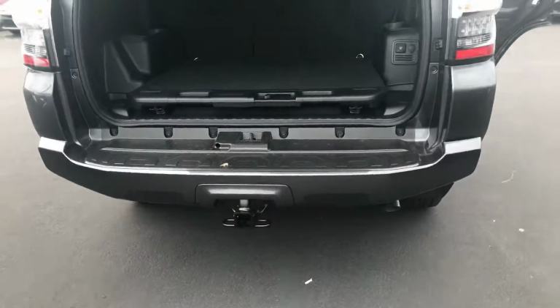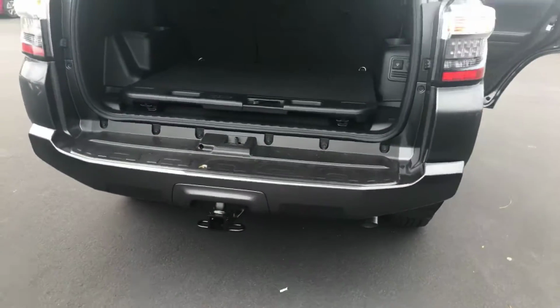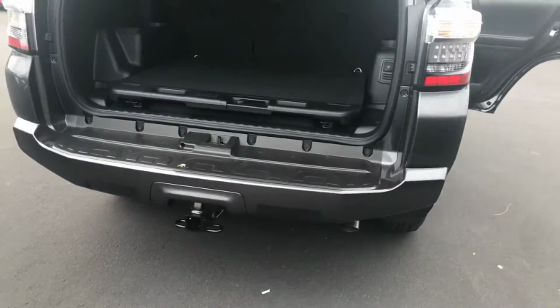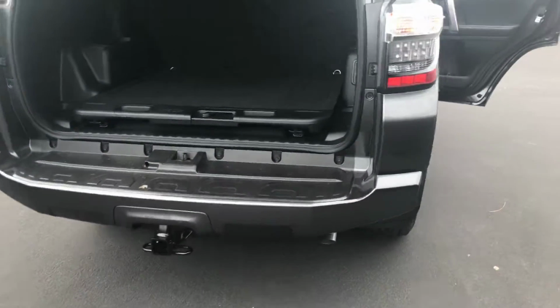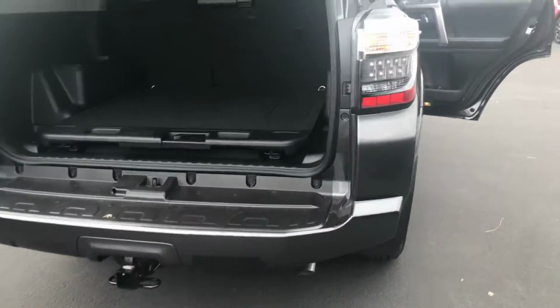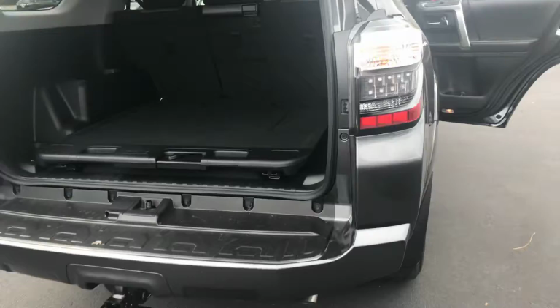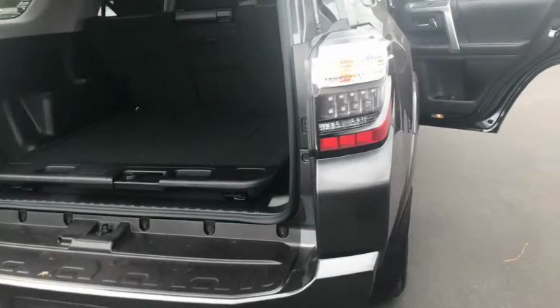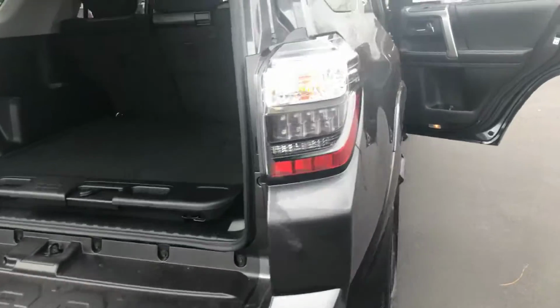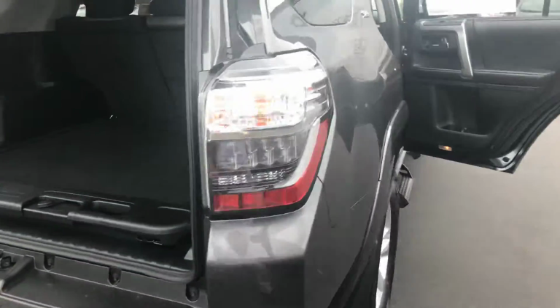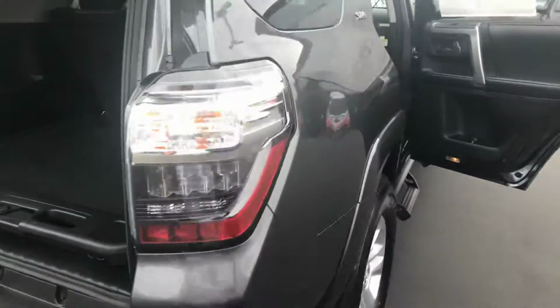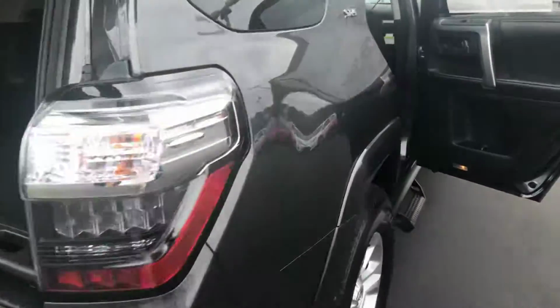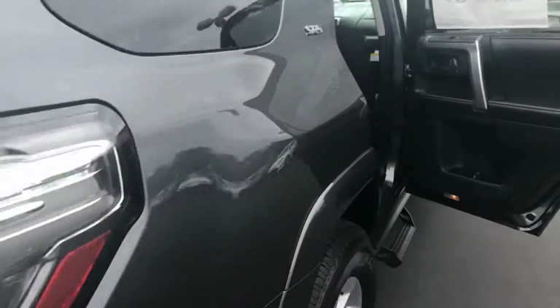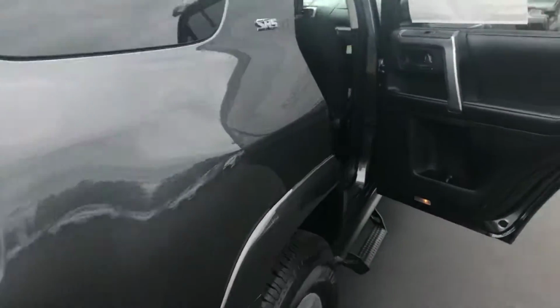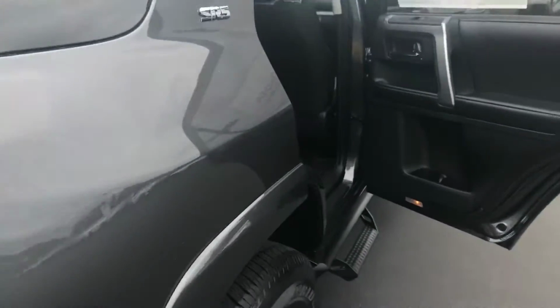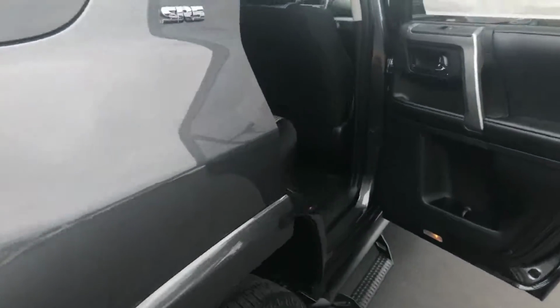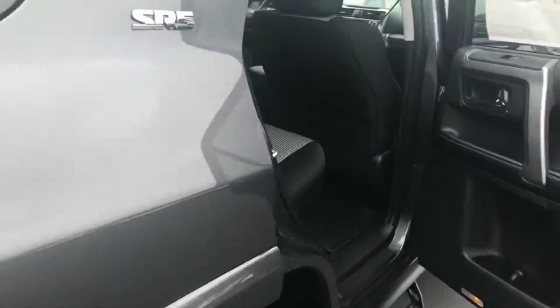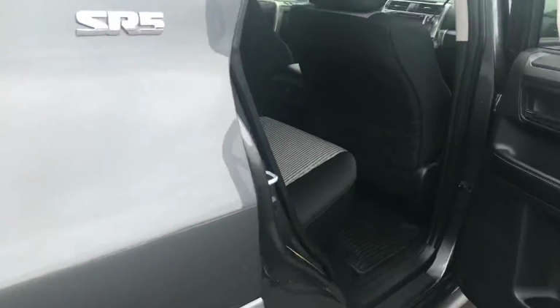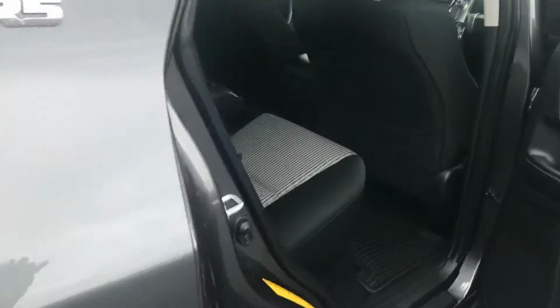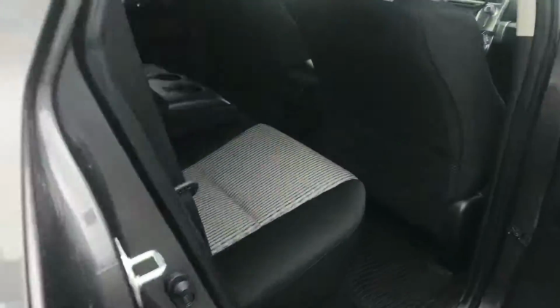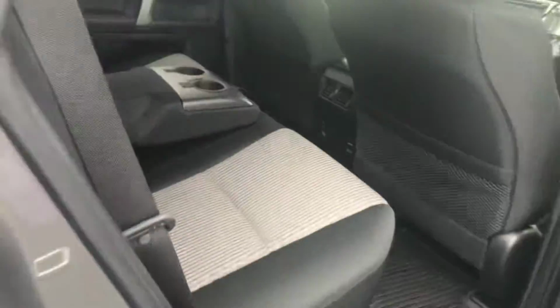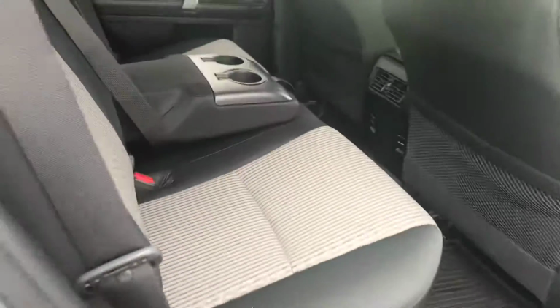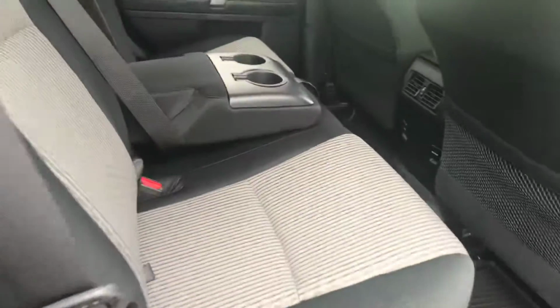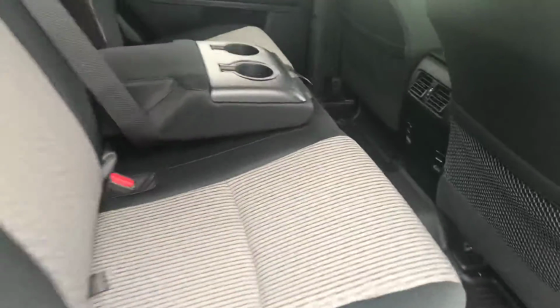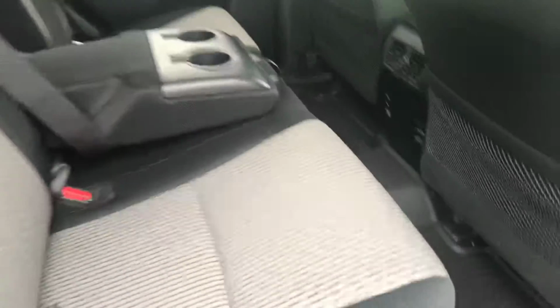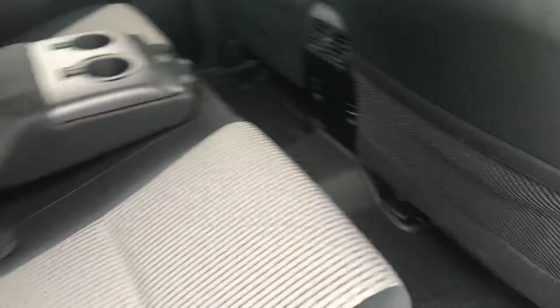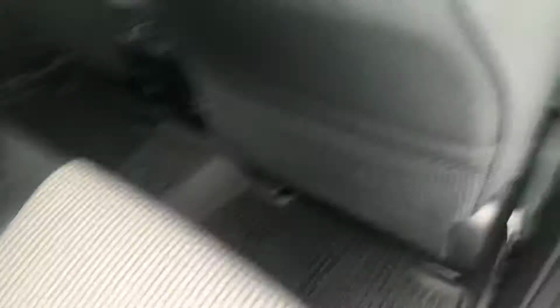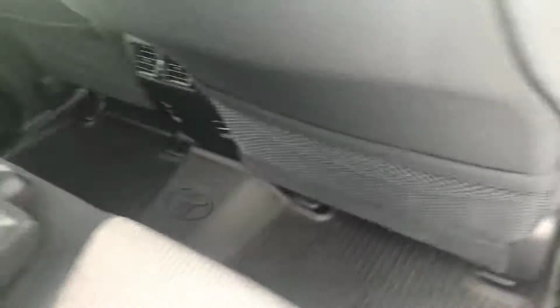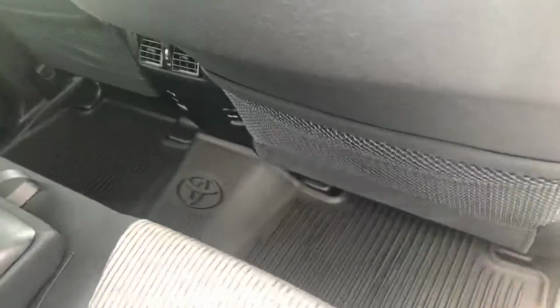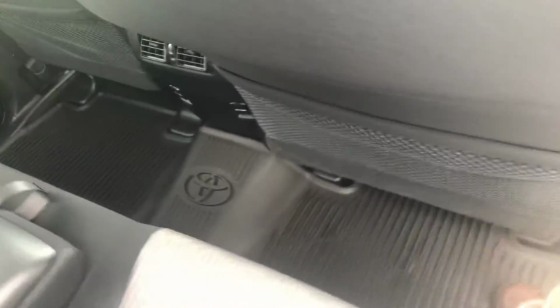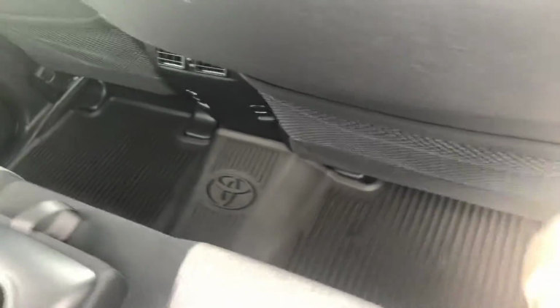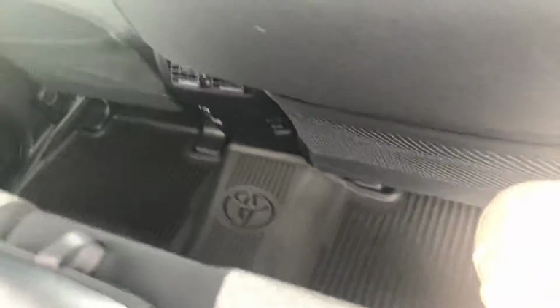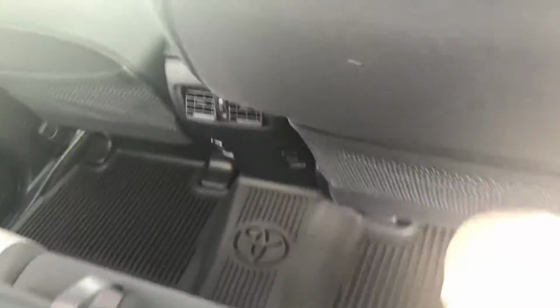Your interior is cloth. You have your second row bench and your all-weather mats.